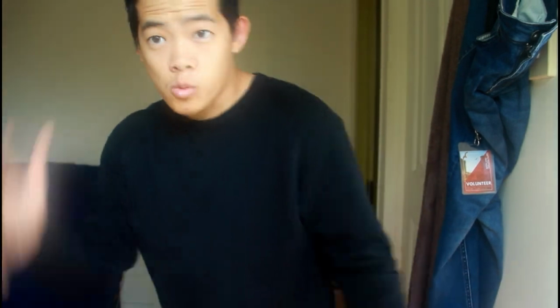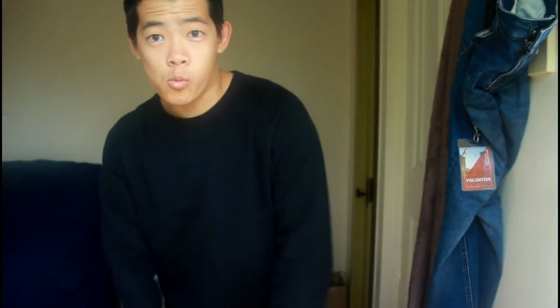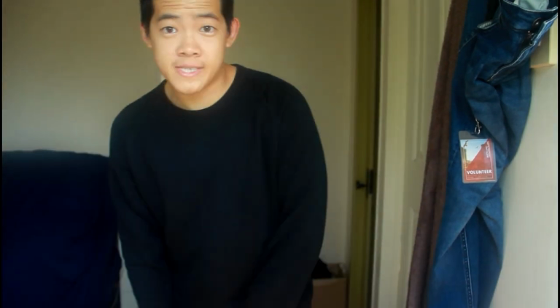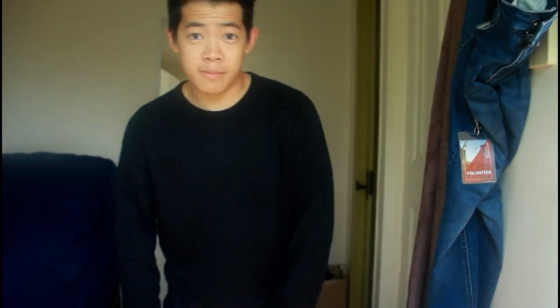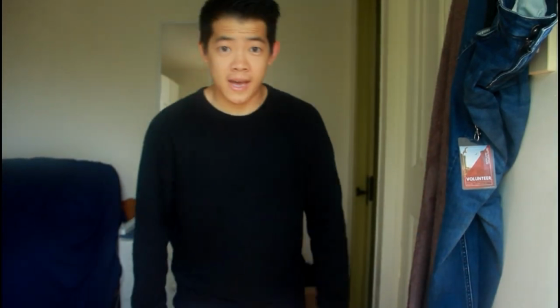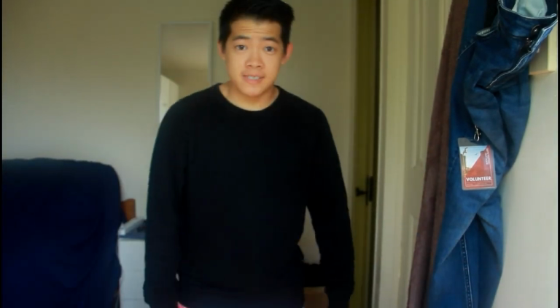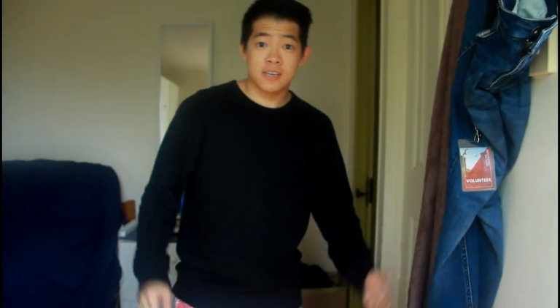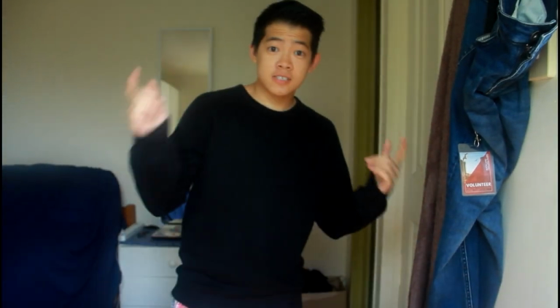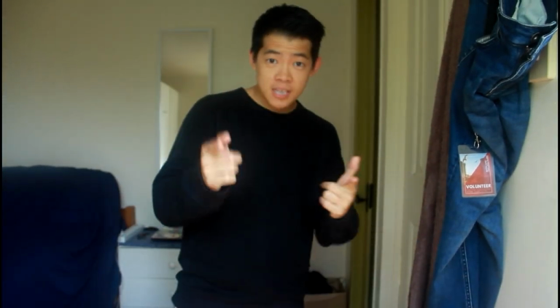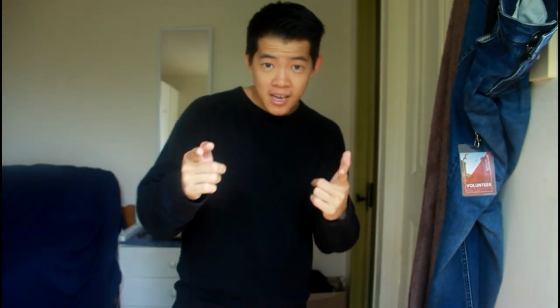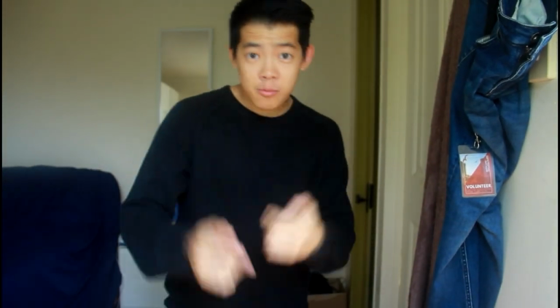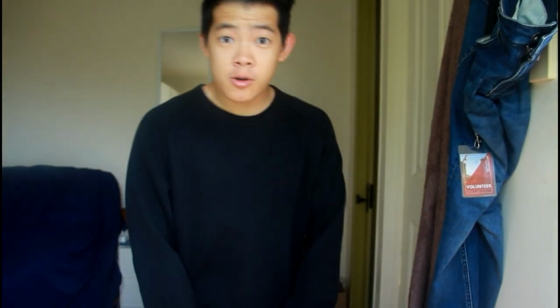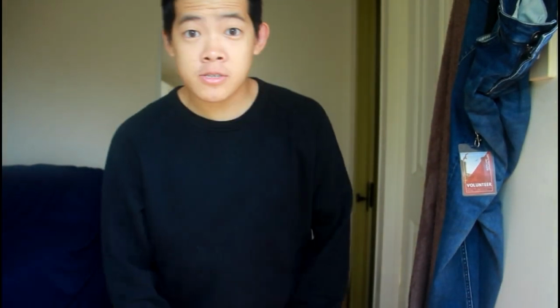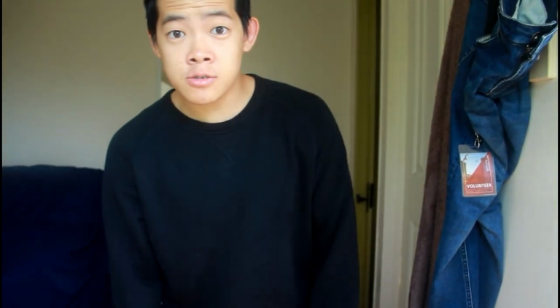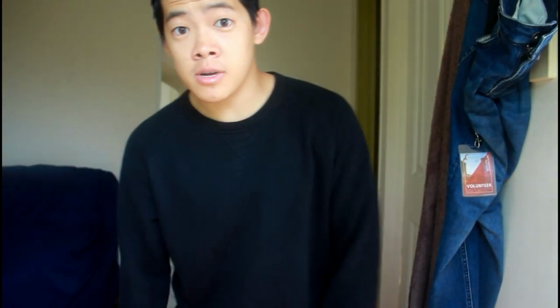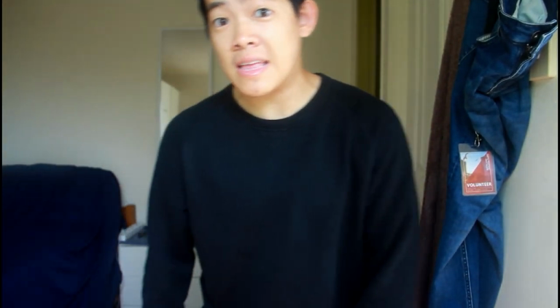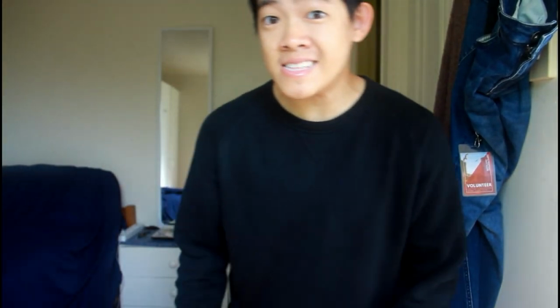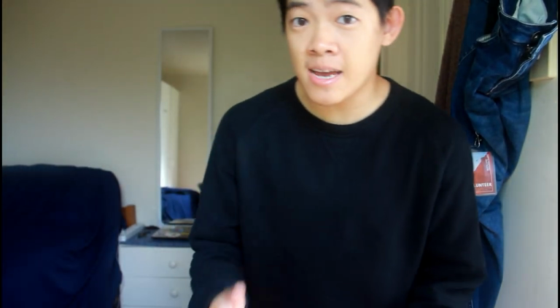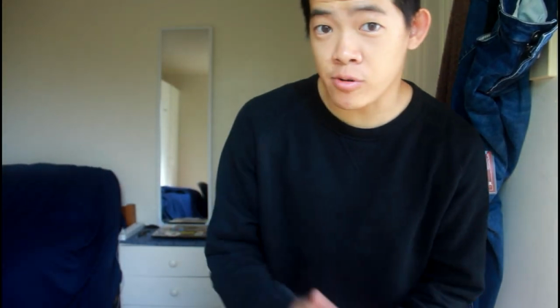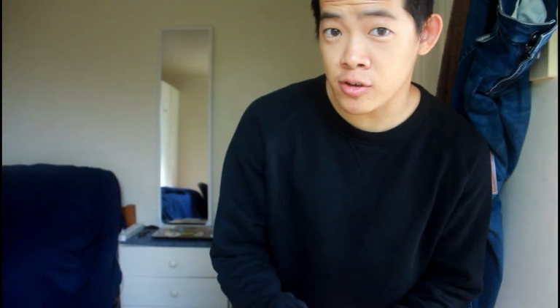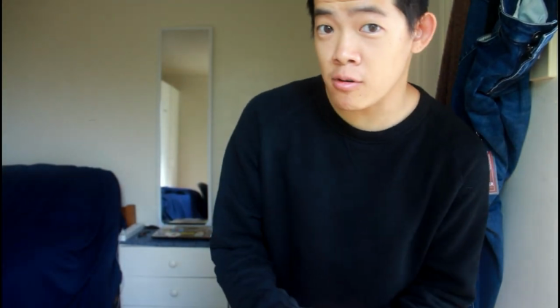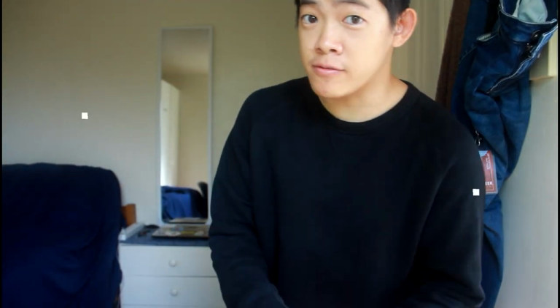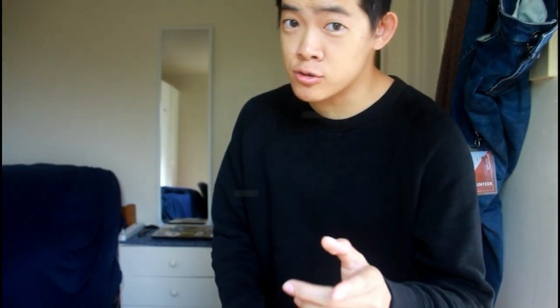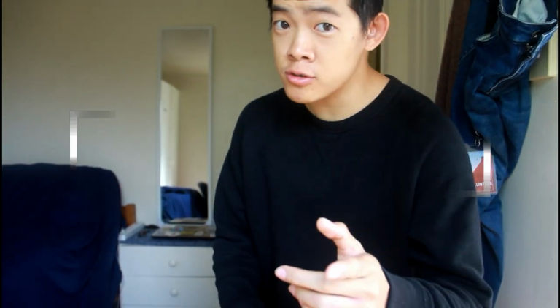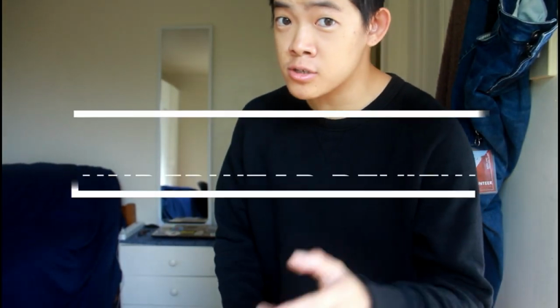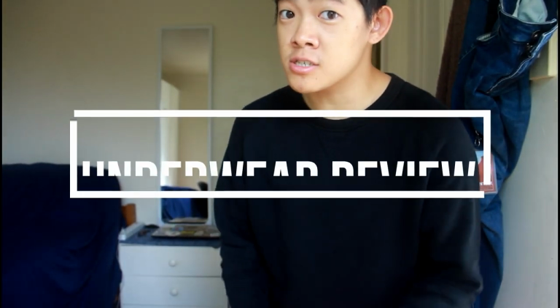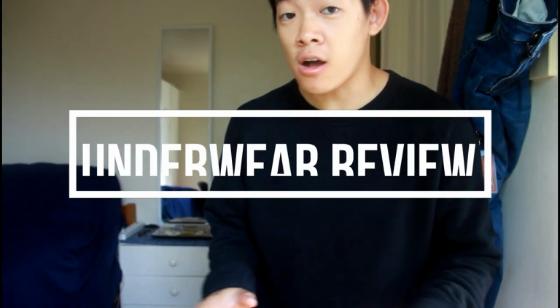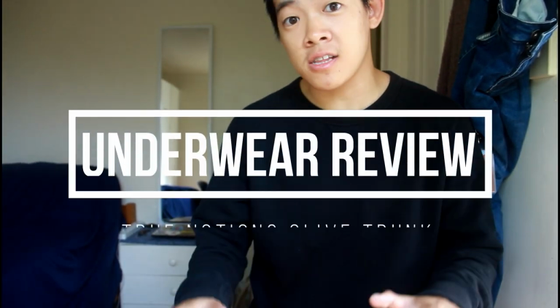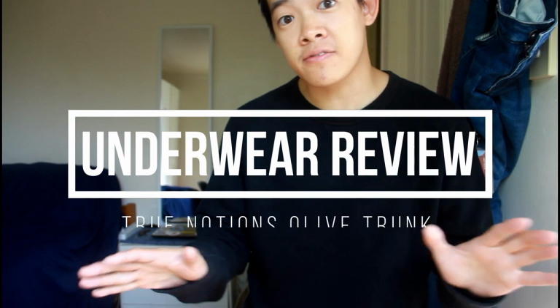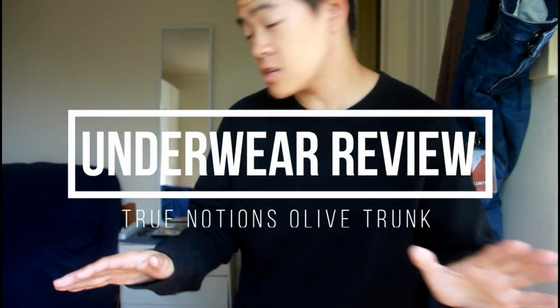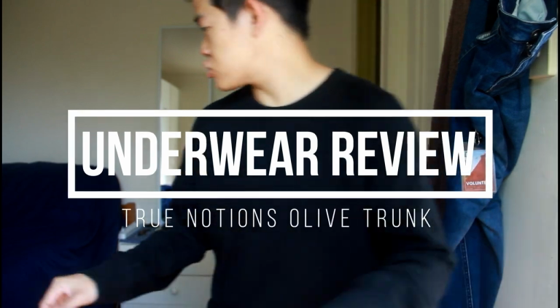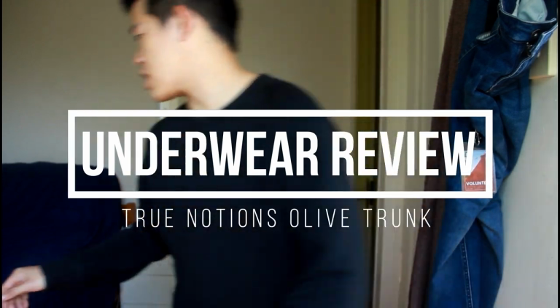What's up guys? Today we're going to do an in-depth review of True Notion's Olive trunk.